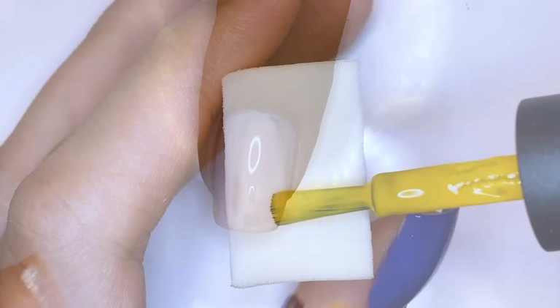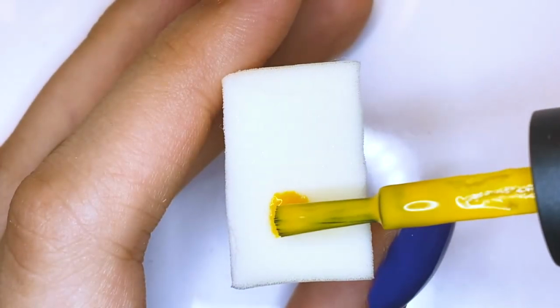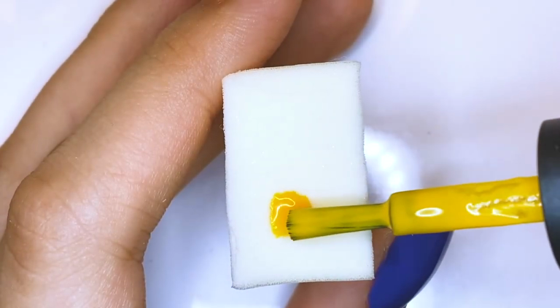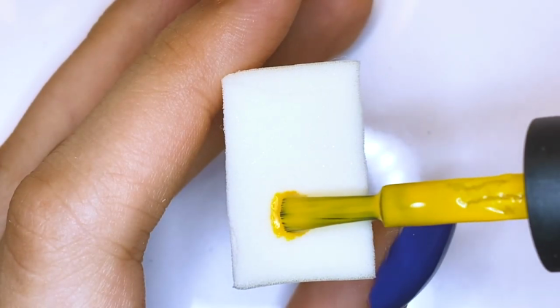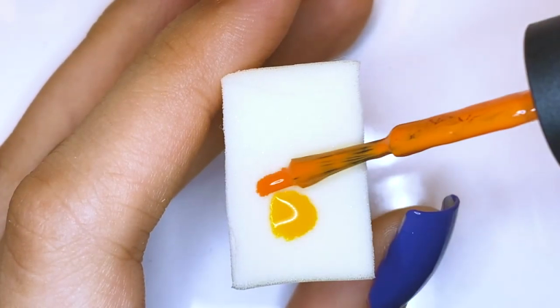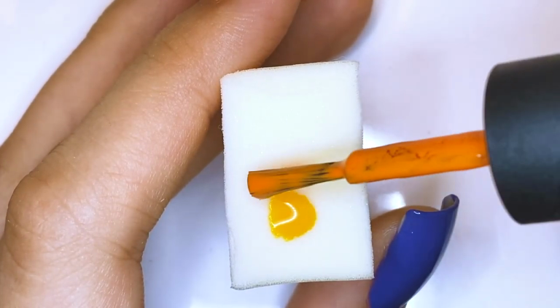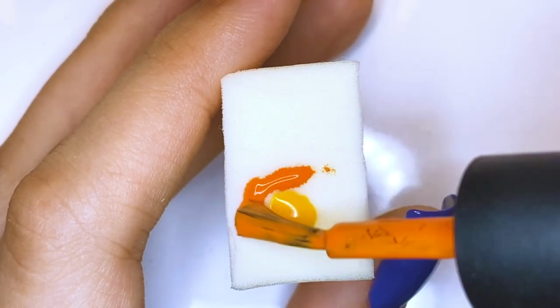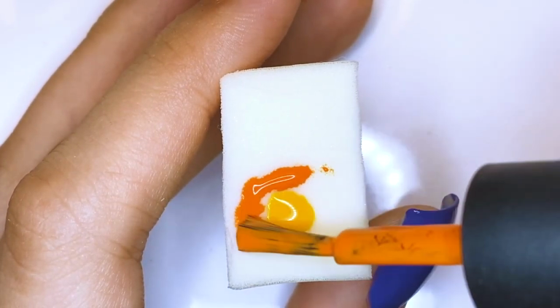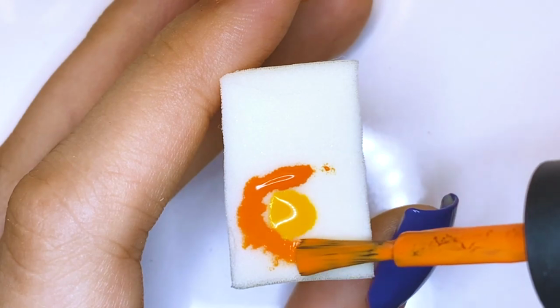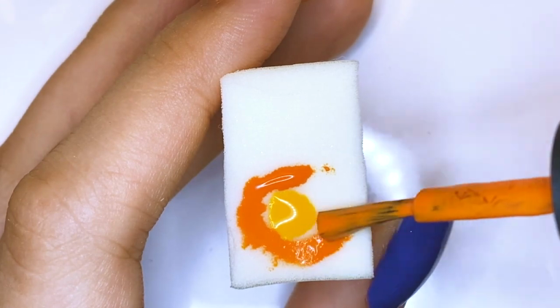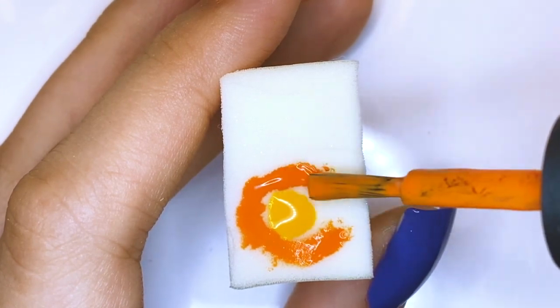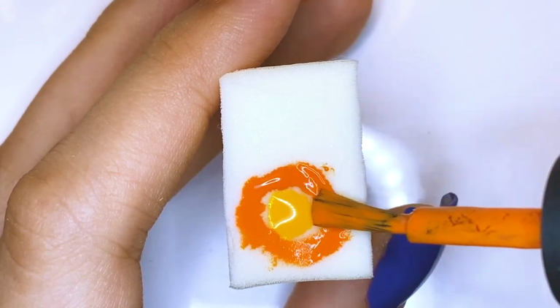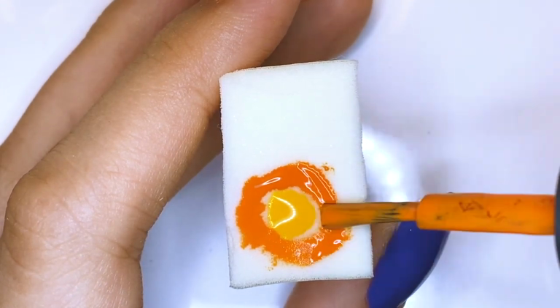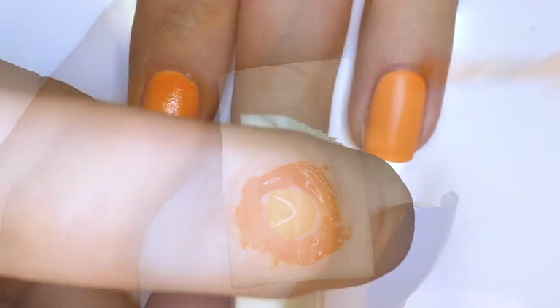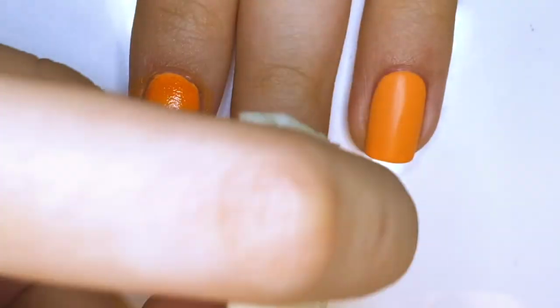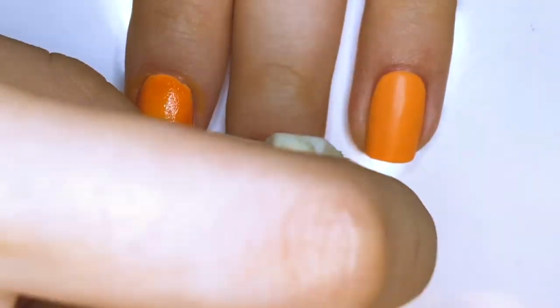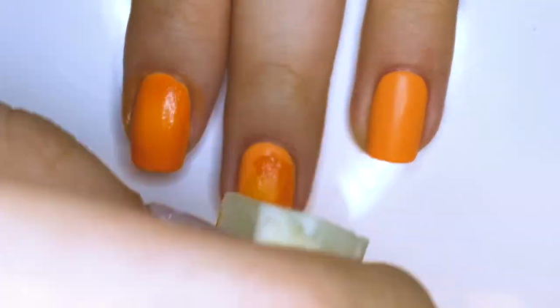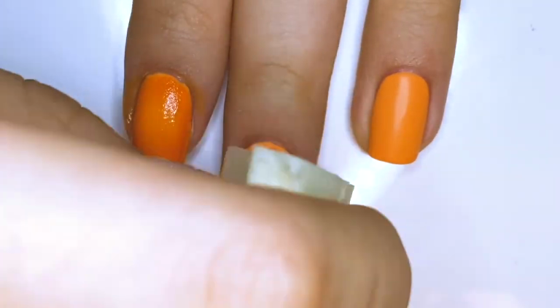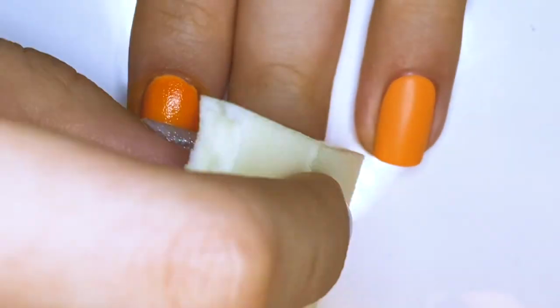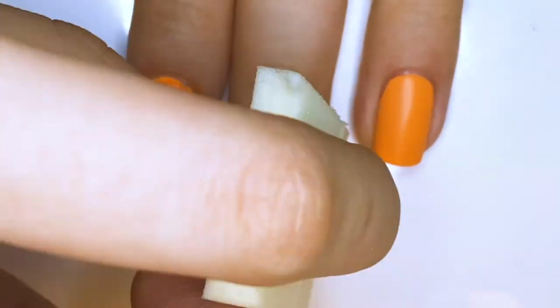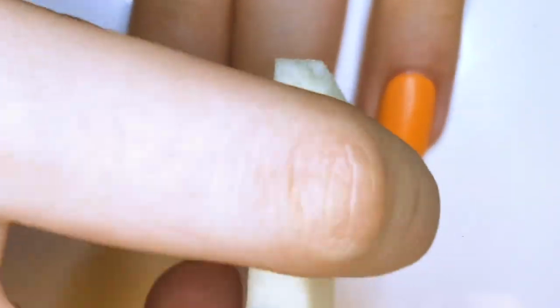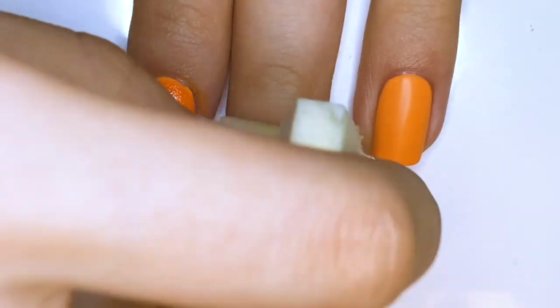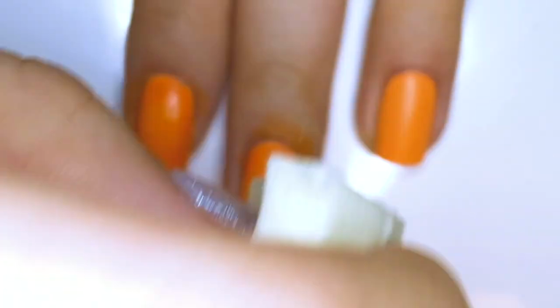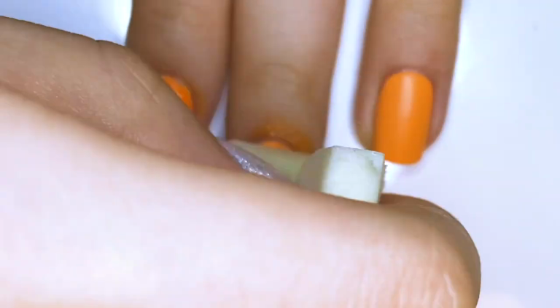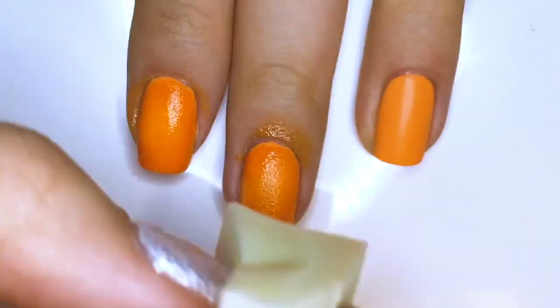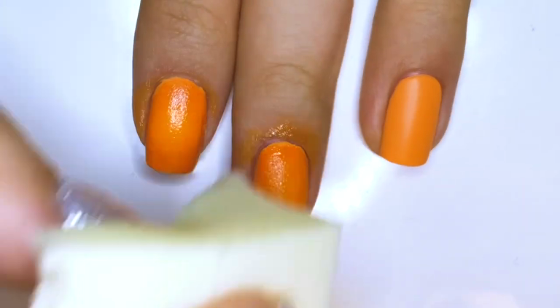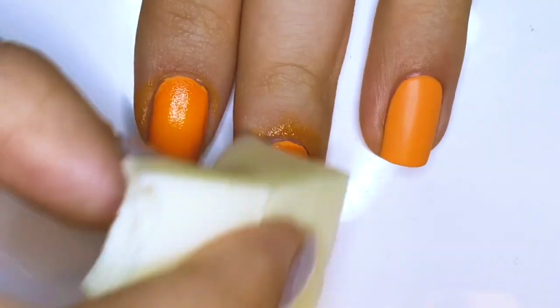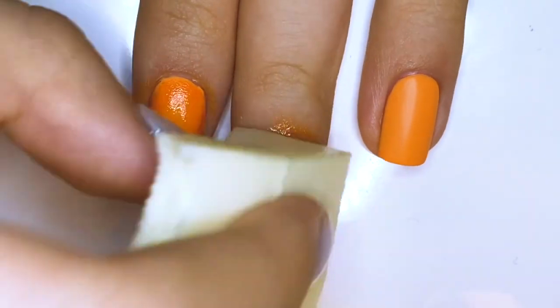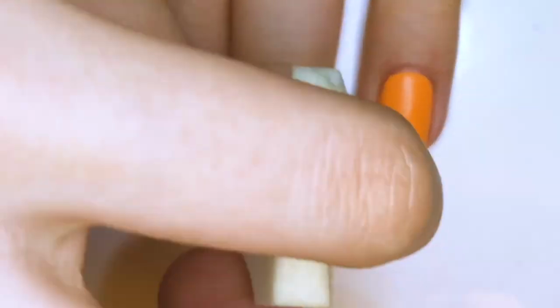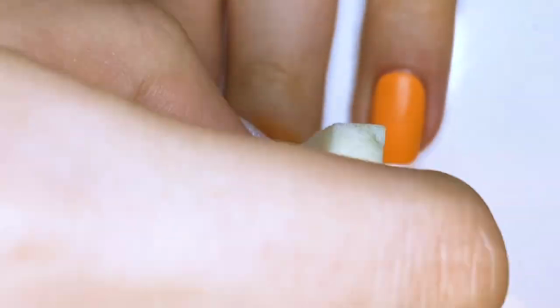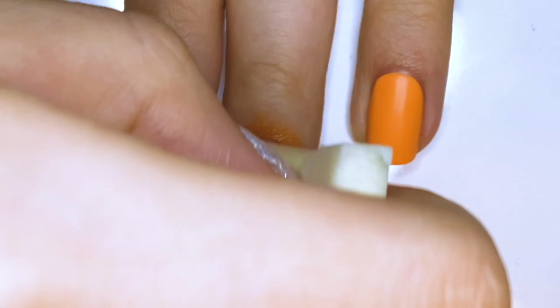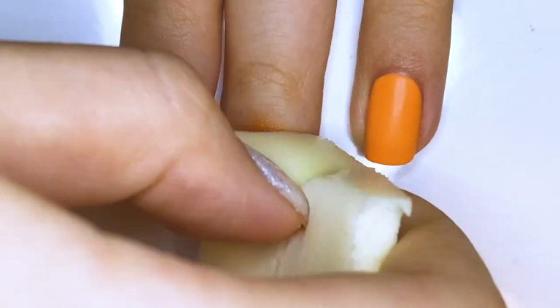On a makeup sponge, apply golden yellow and orange and apply that as a radial gradient on your middle fingernail.